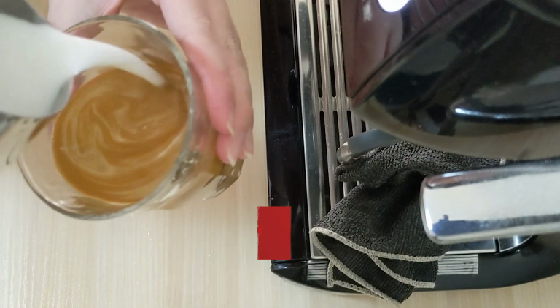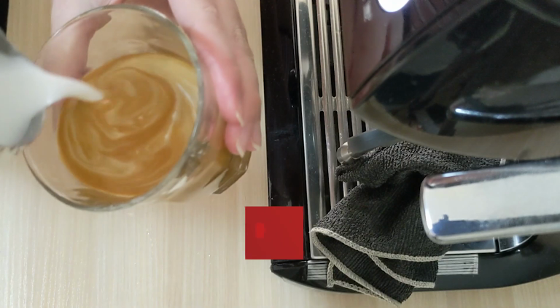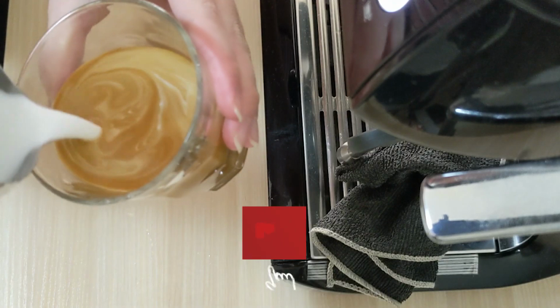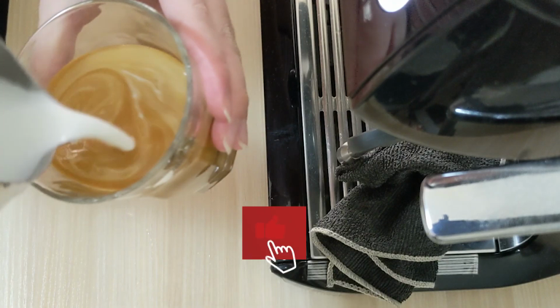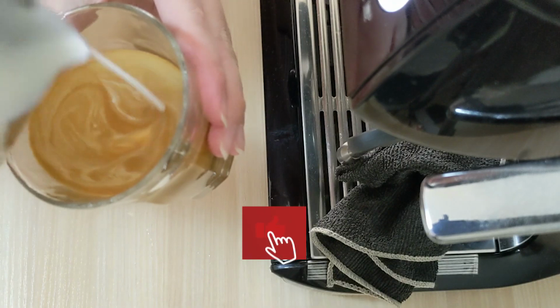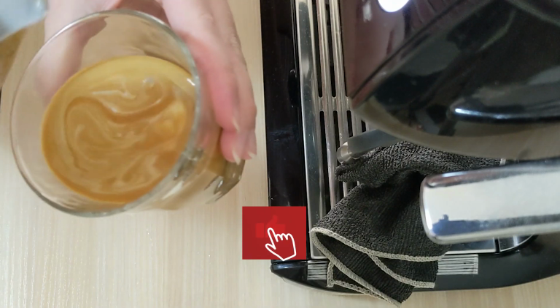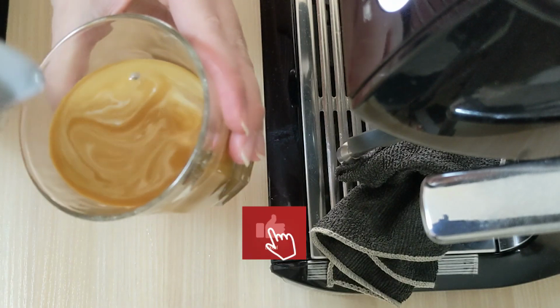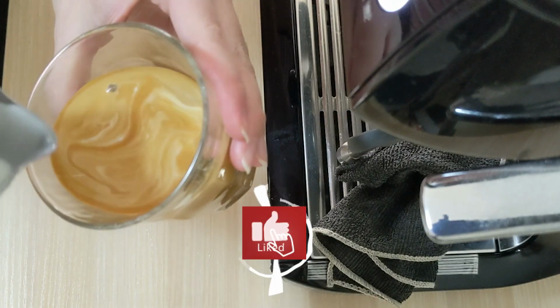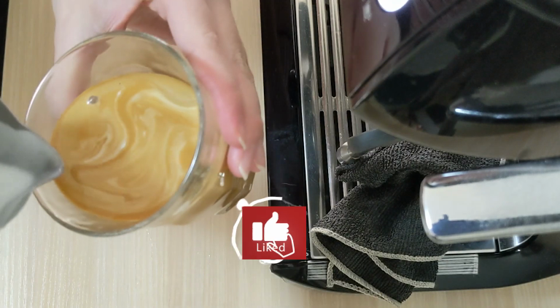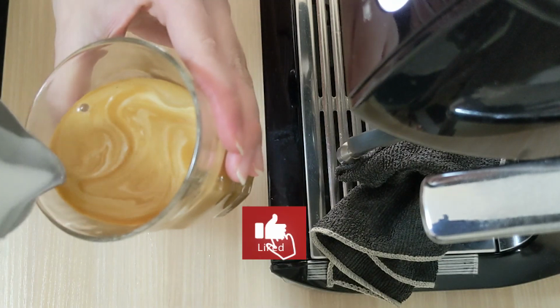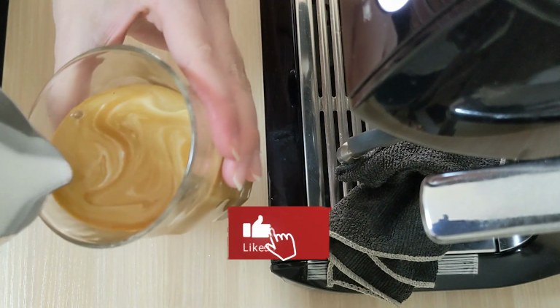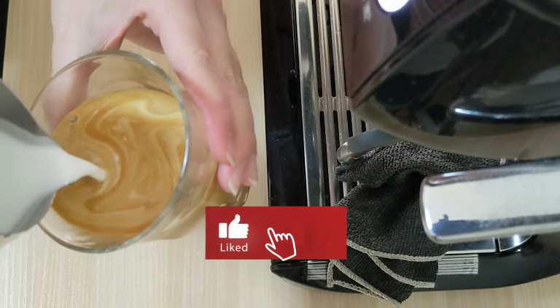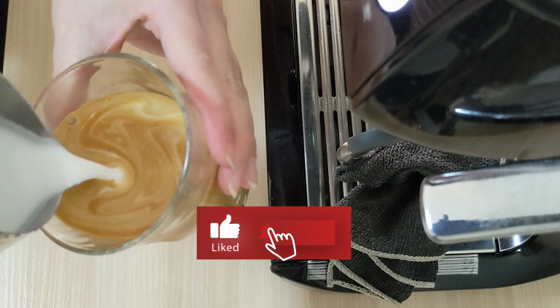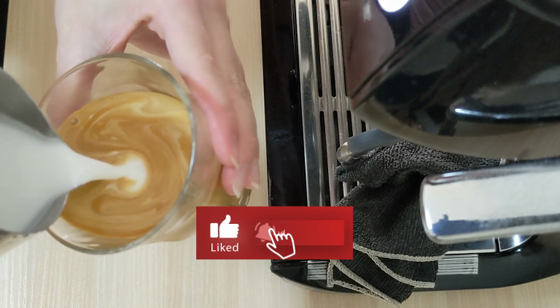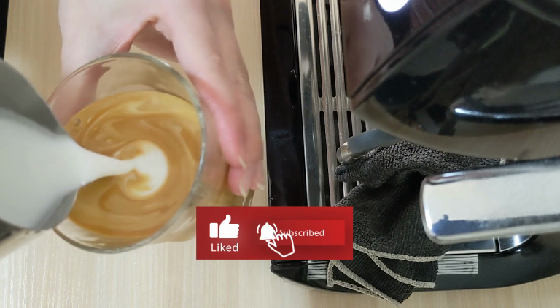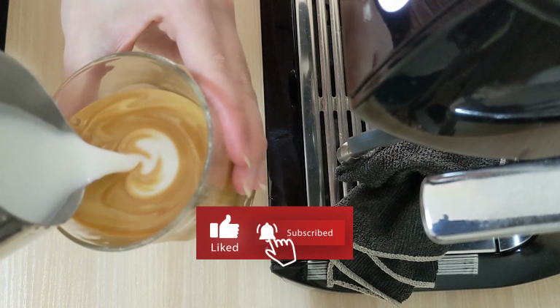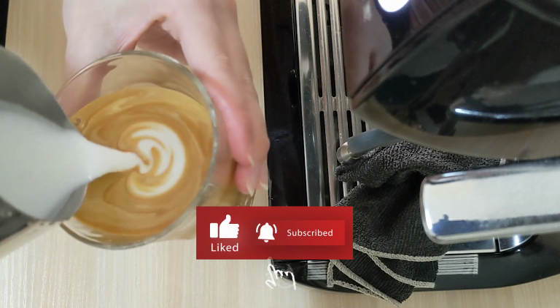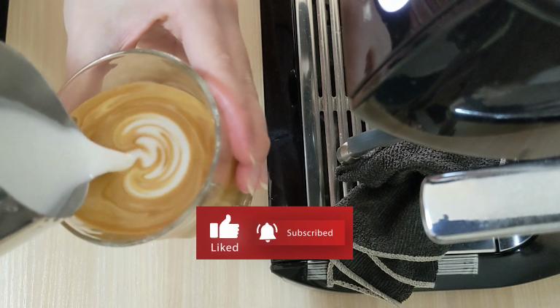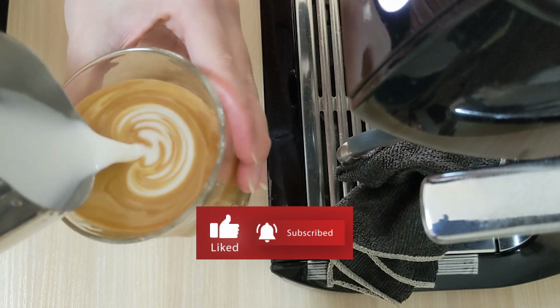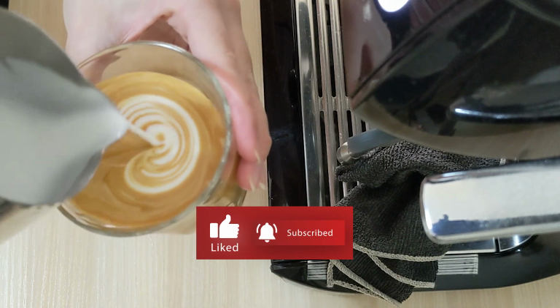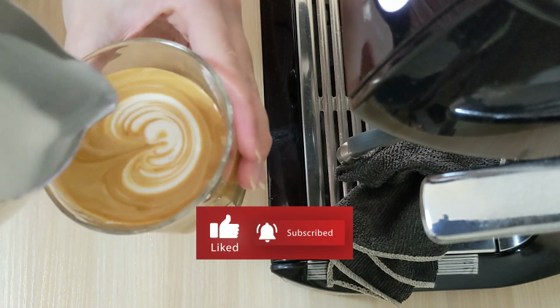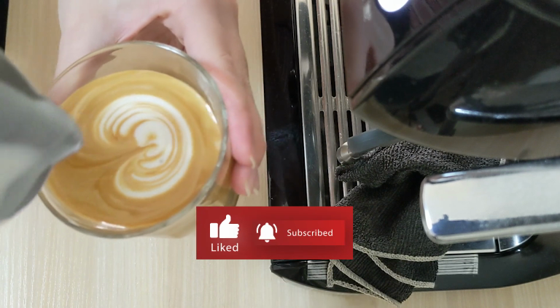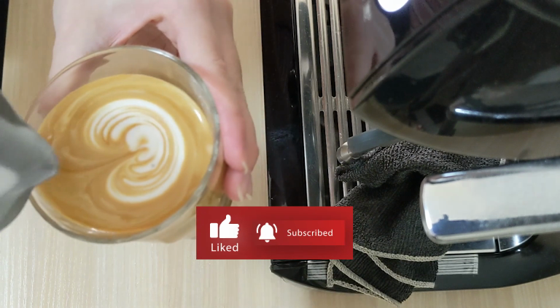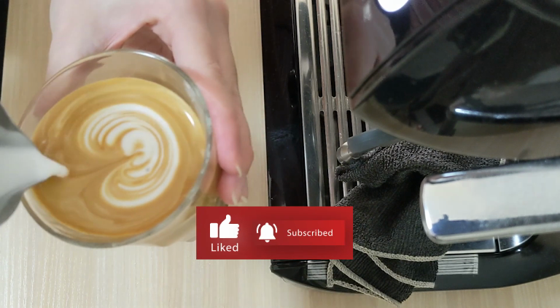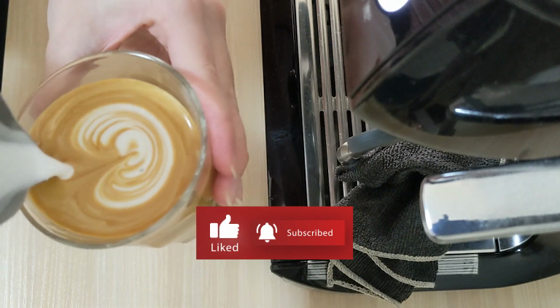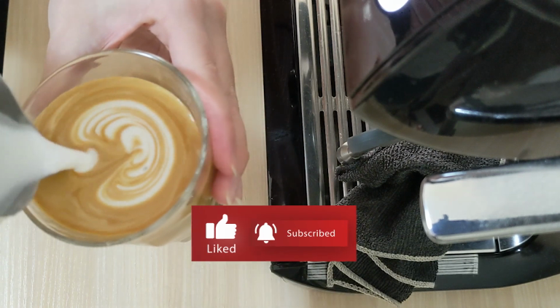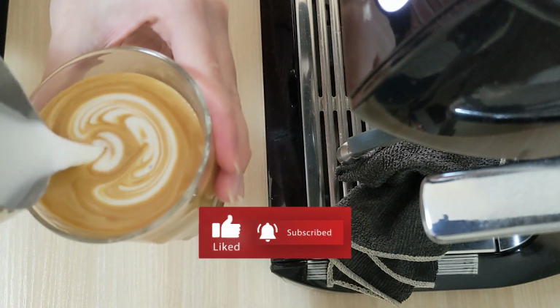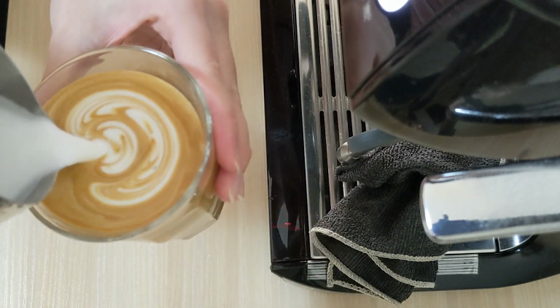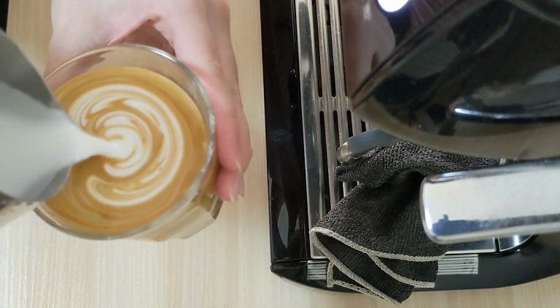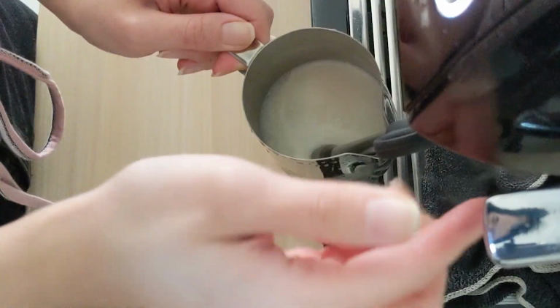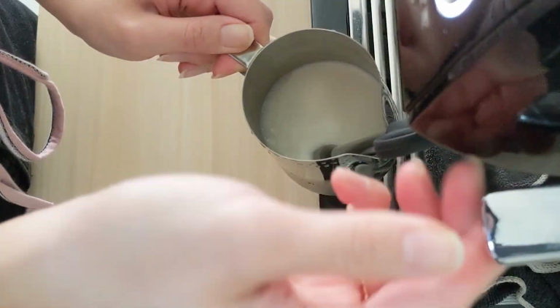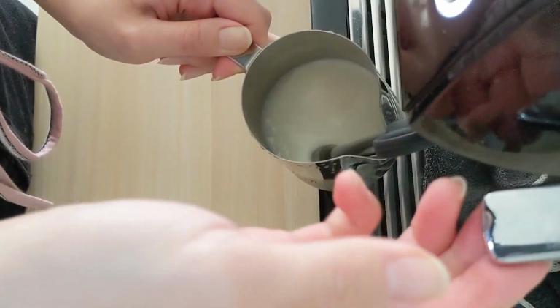Before we start, please help us to like and subscribe our channel for more coffee-focused content.